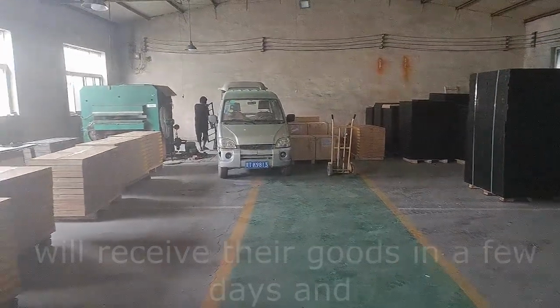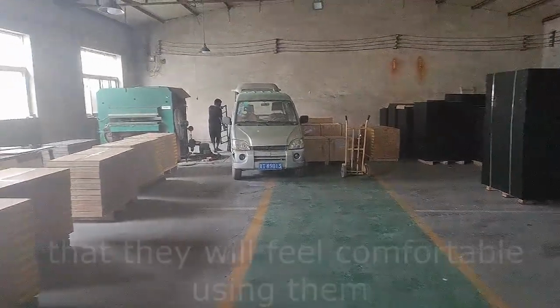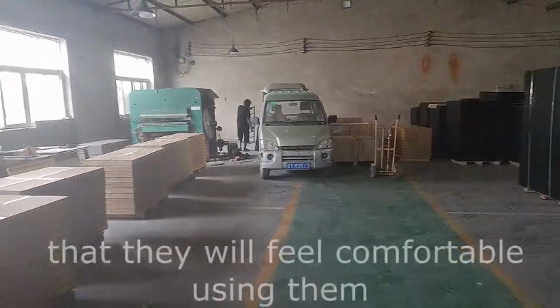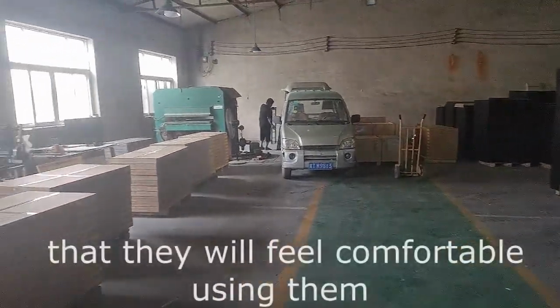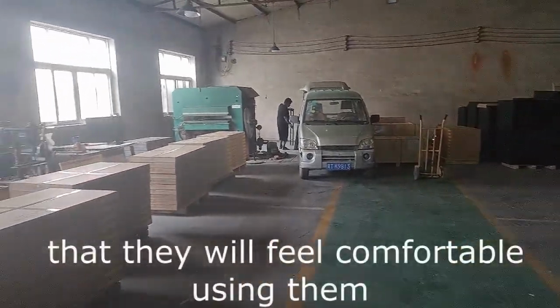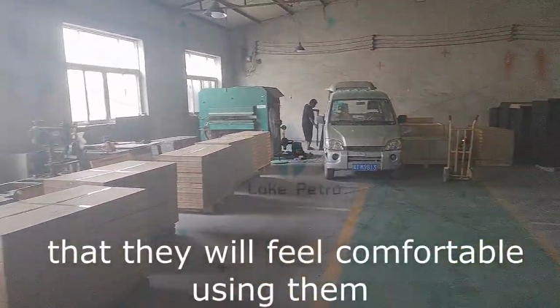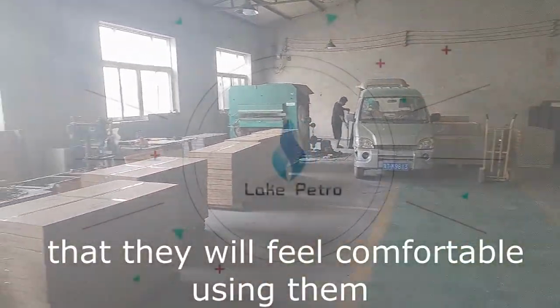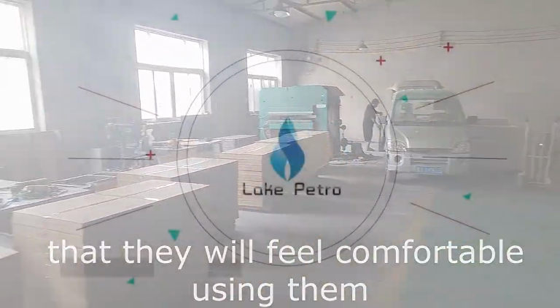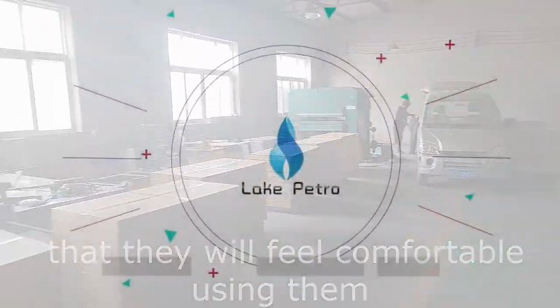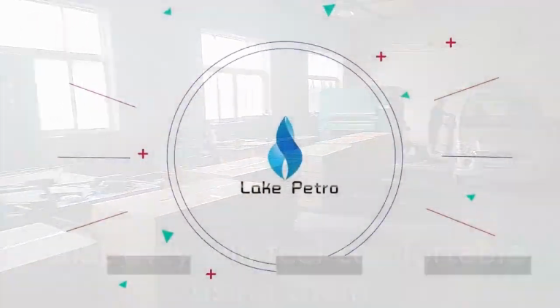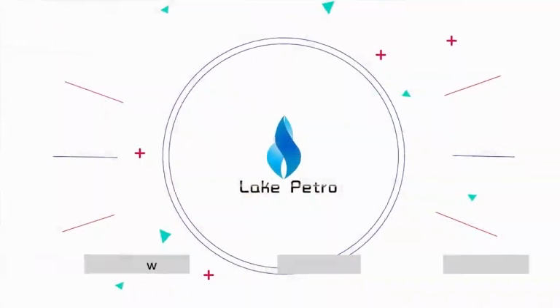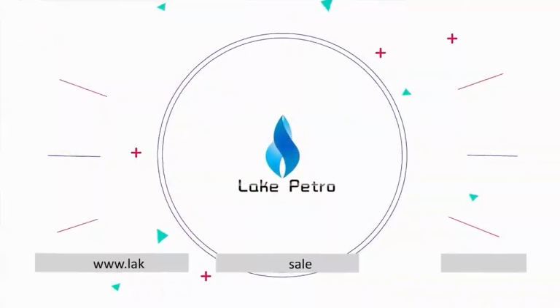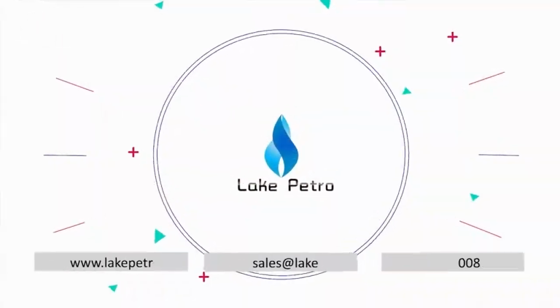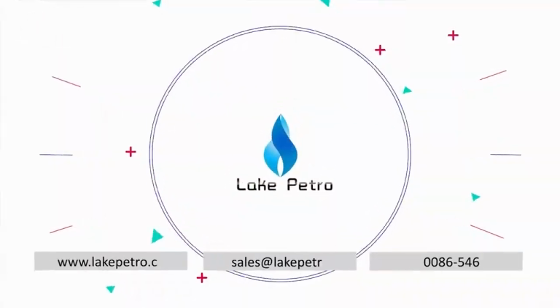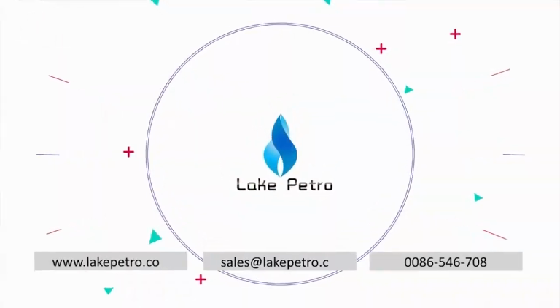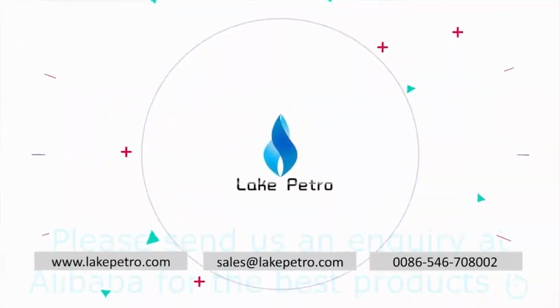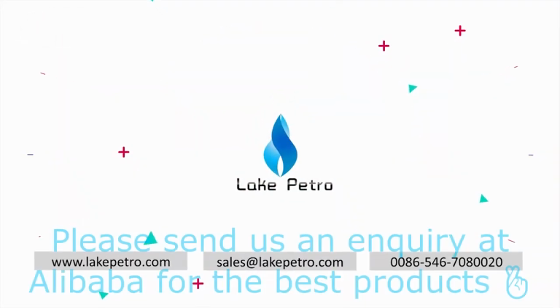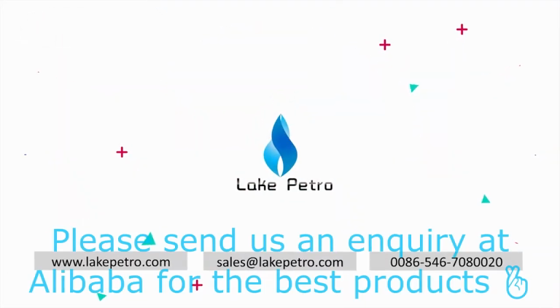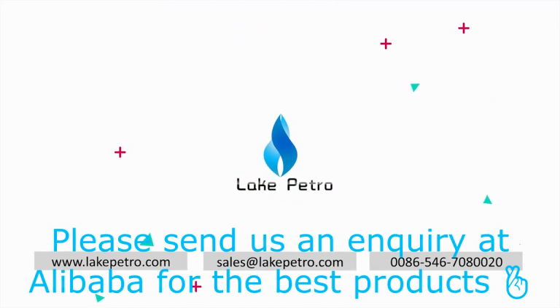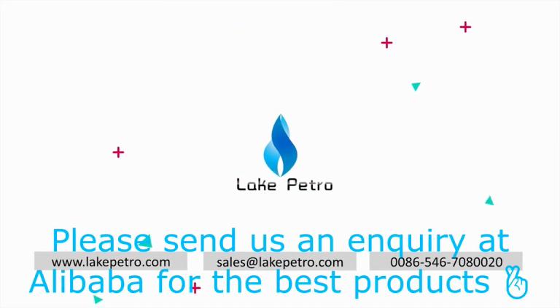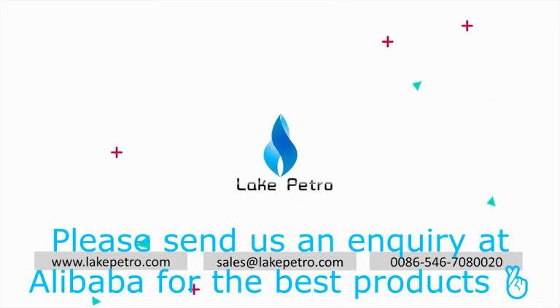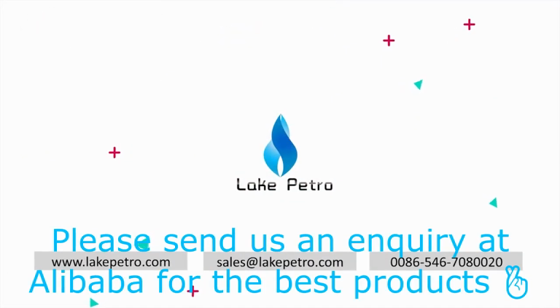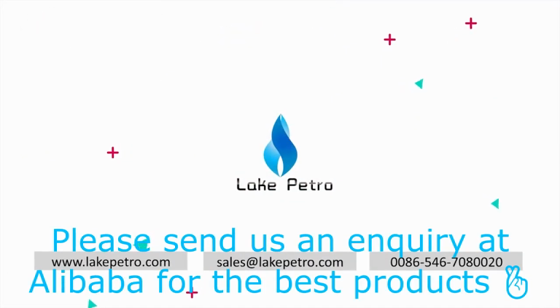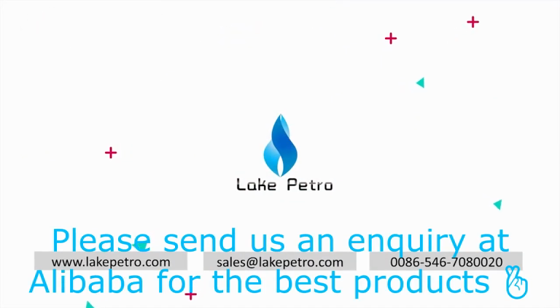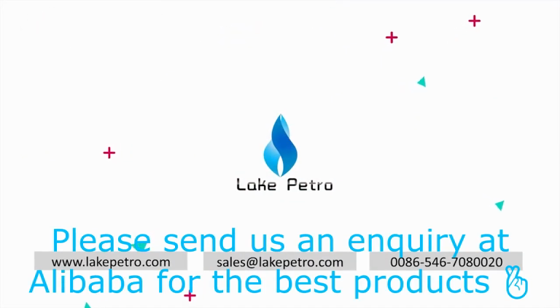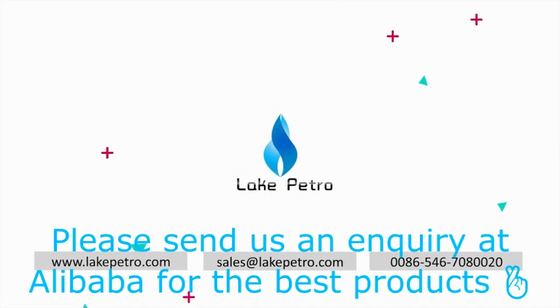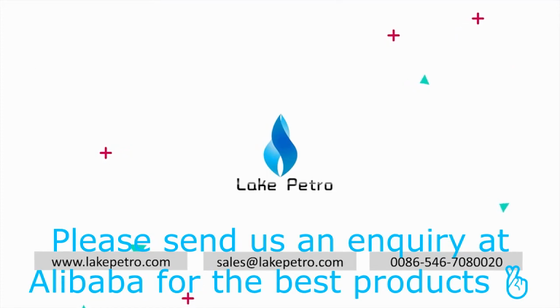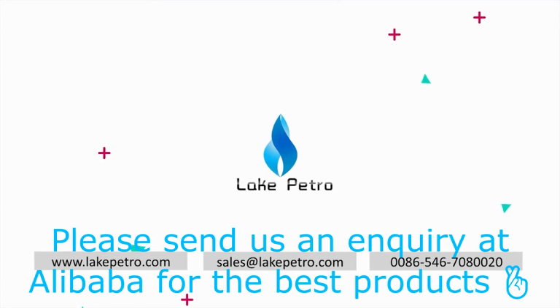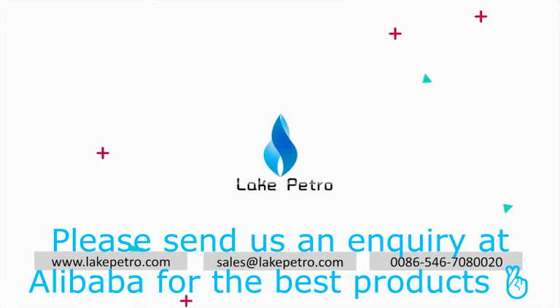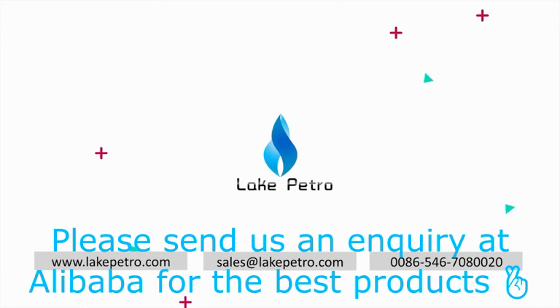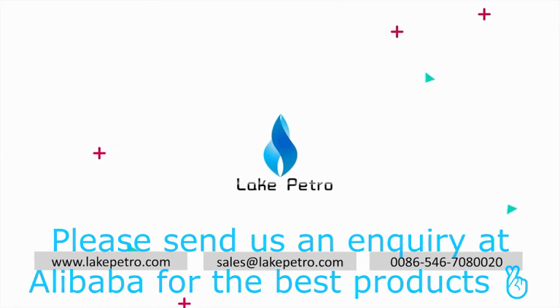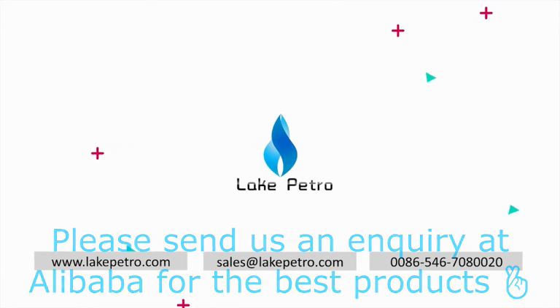Please send us an inquiry at Alibaba for the best products.